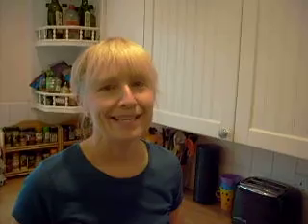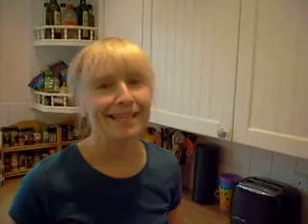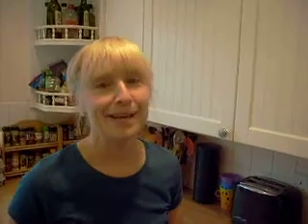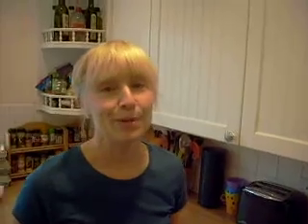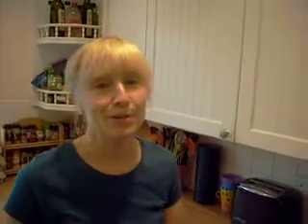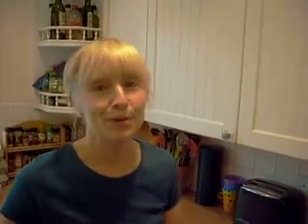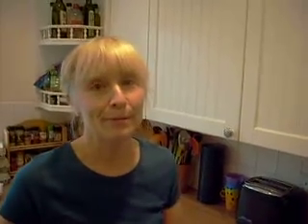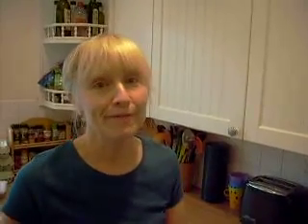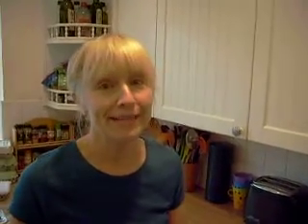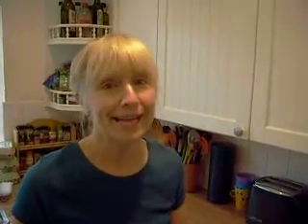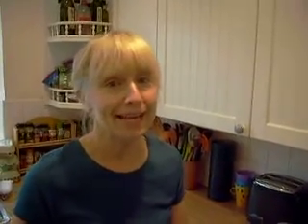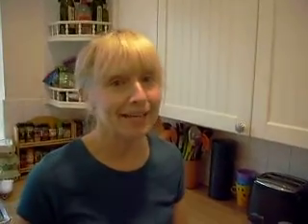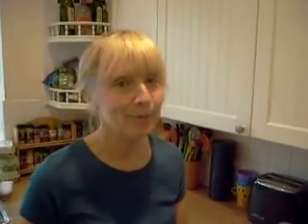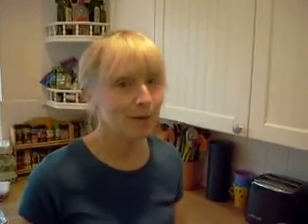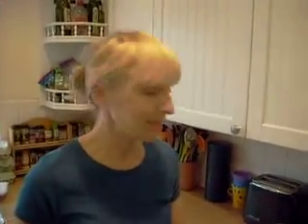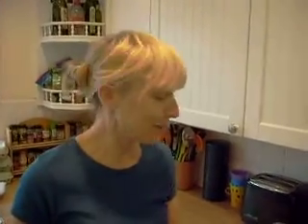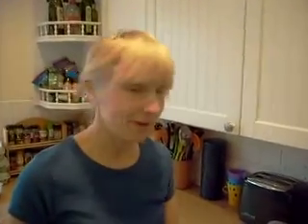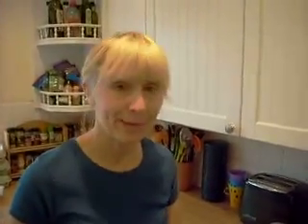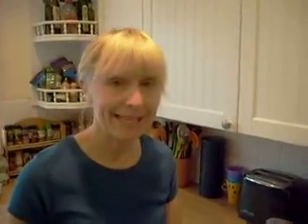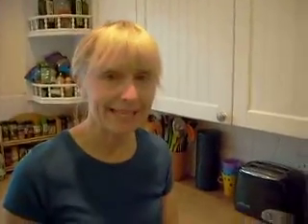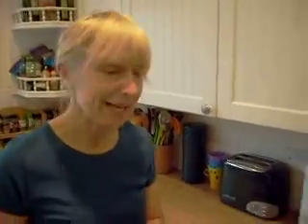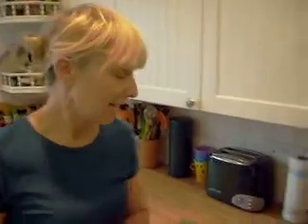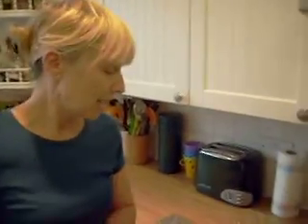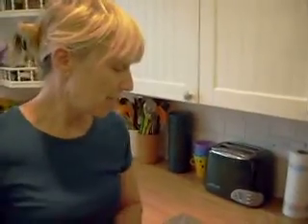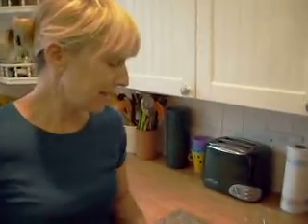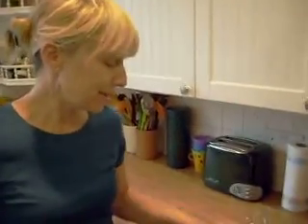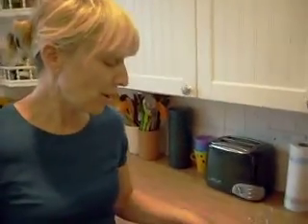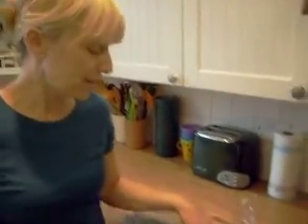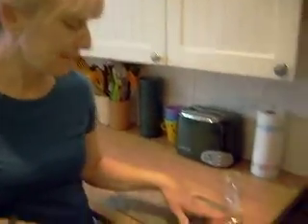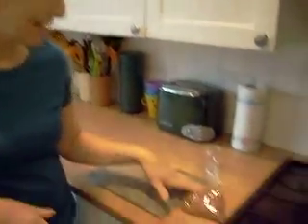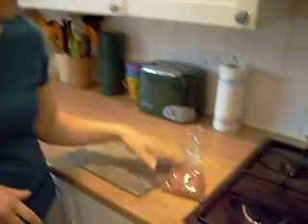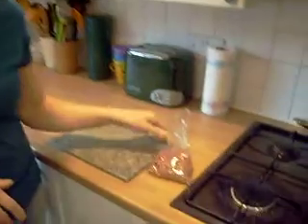Today we're going to do a quick bonfire snack, which is porridge peas. These are Carlin peas, little brown ones like that.